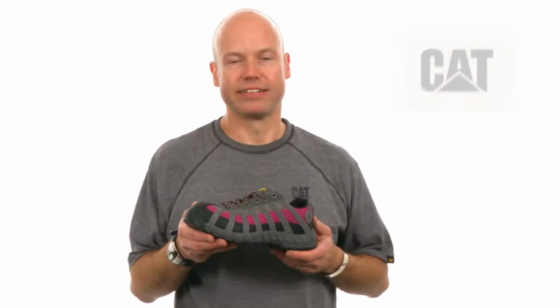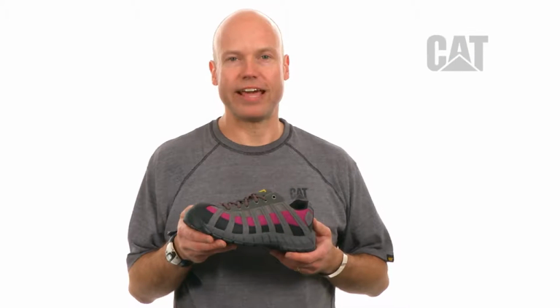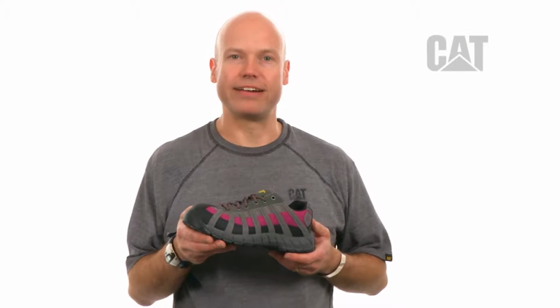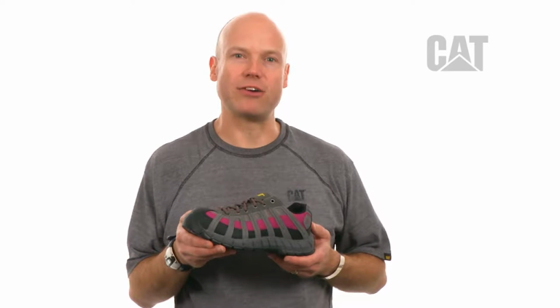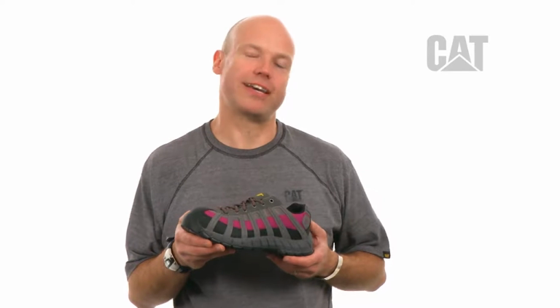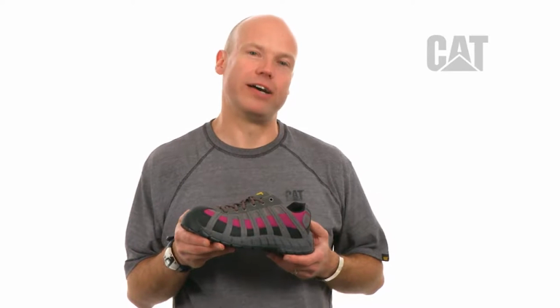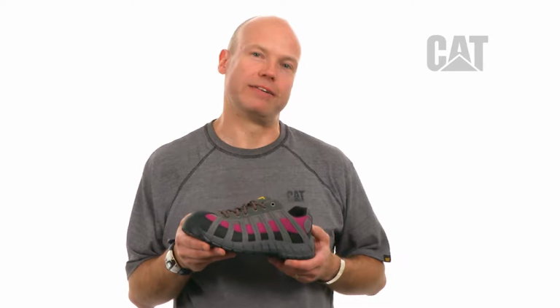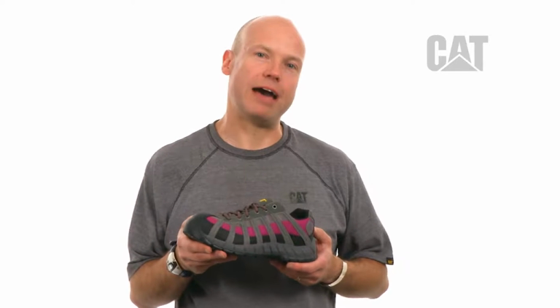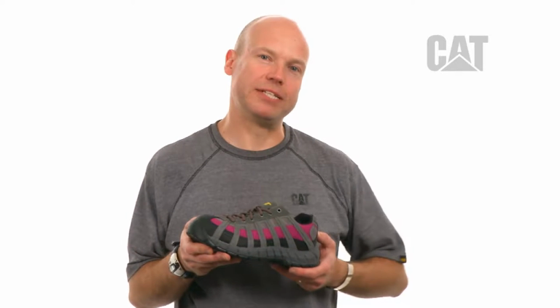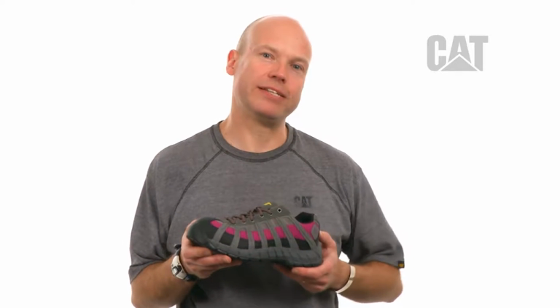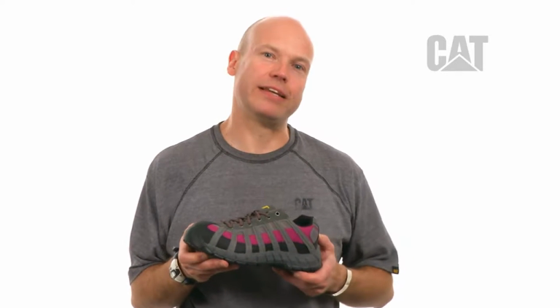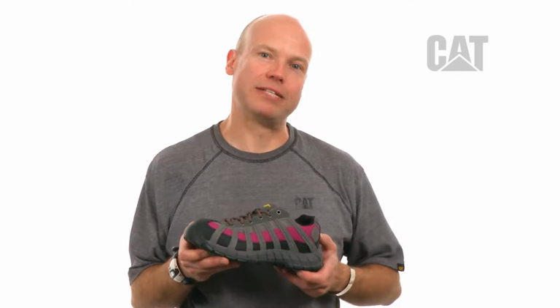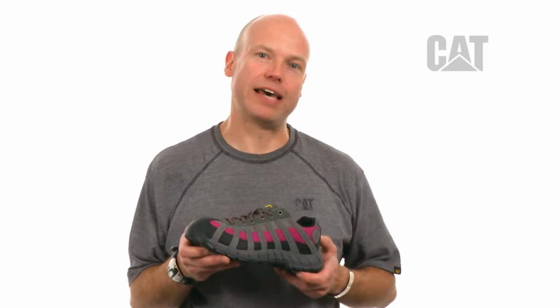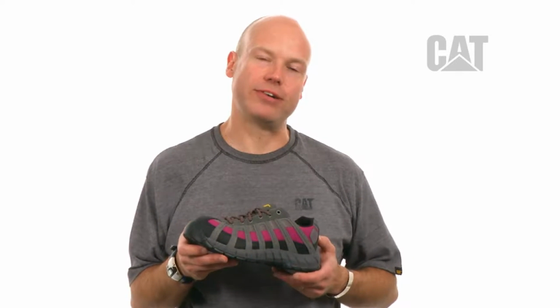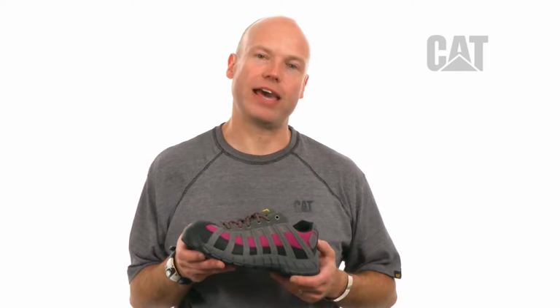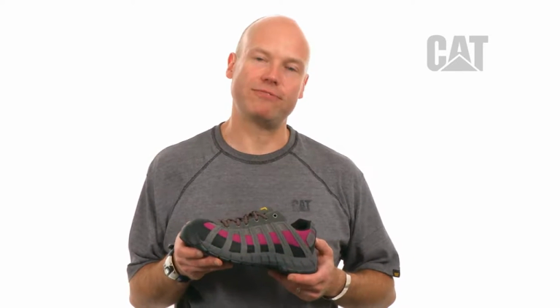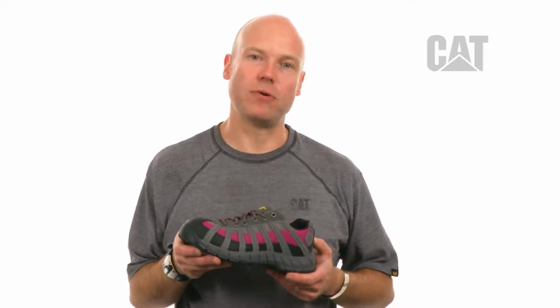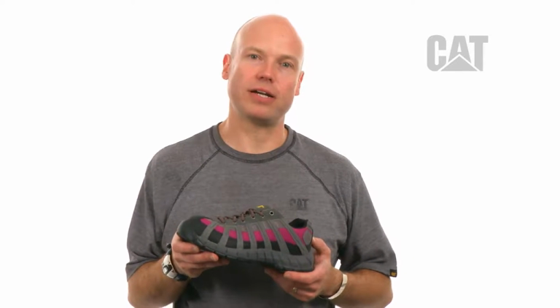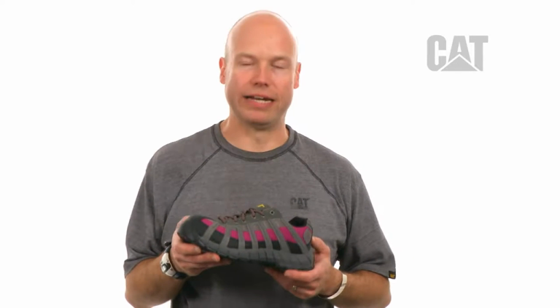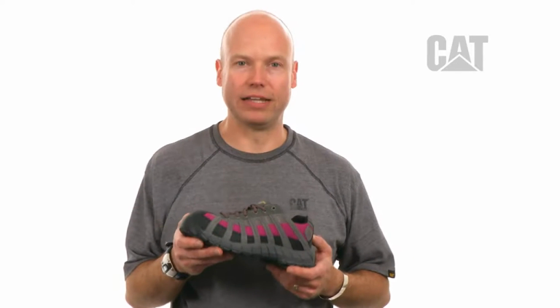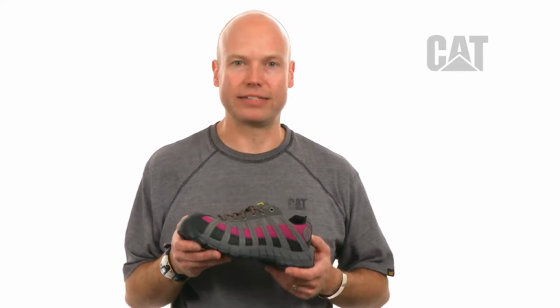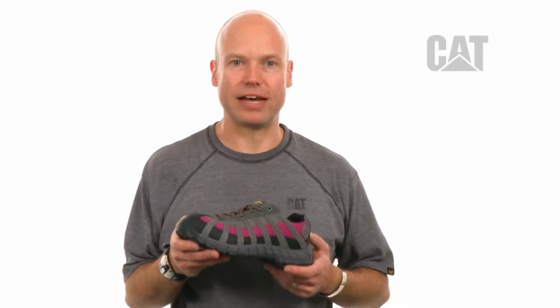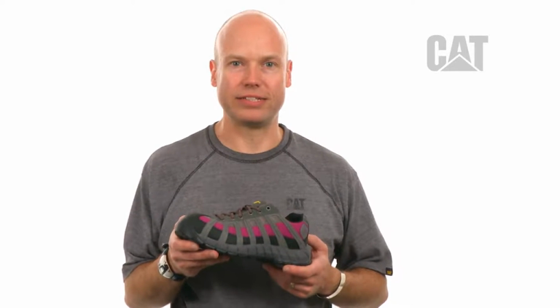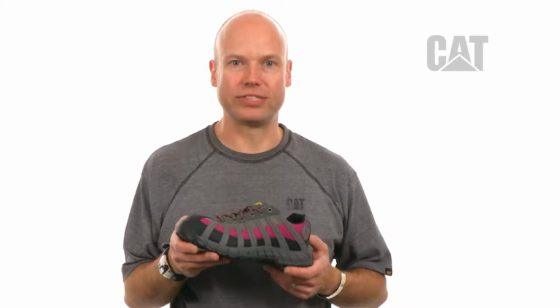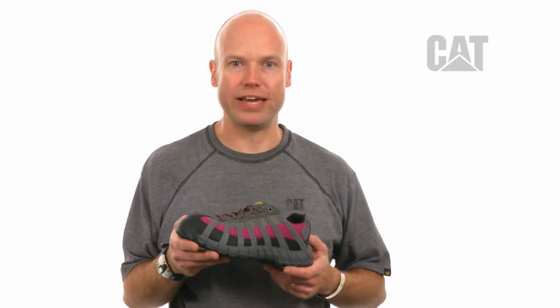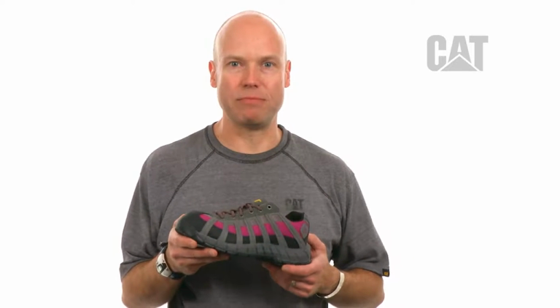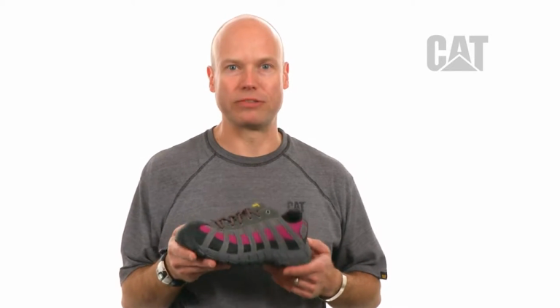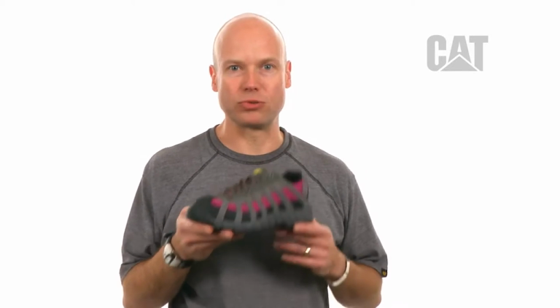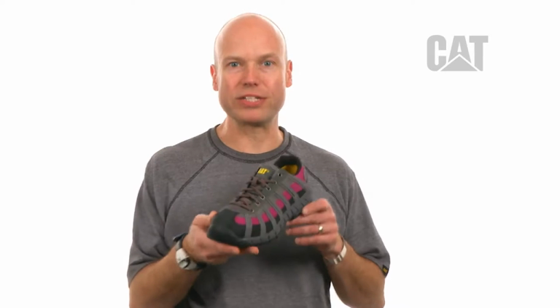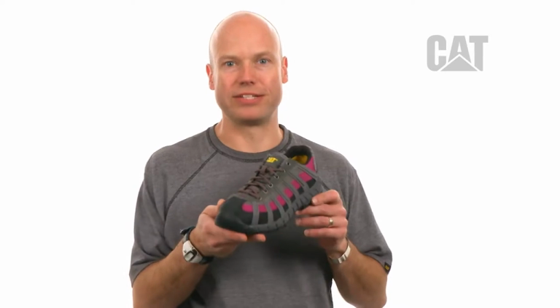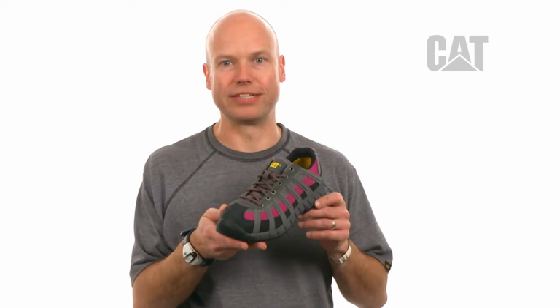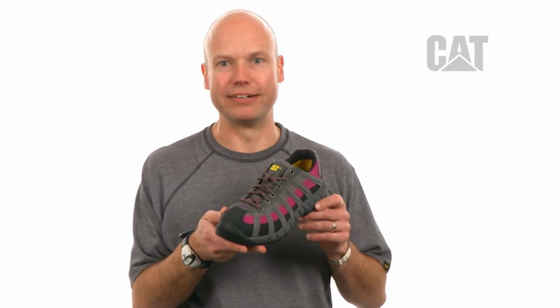Hey there, how's it going? I'm Dylan and I'm a designer at Cat Footwear and I'd like to talk to you today about the Switch Steel Toe.